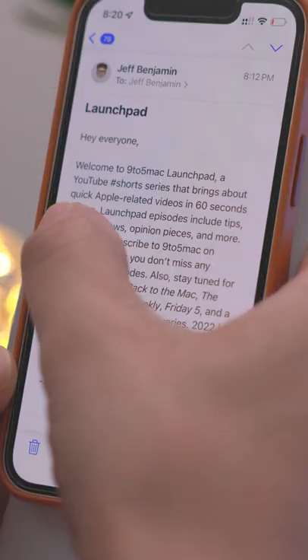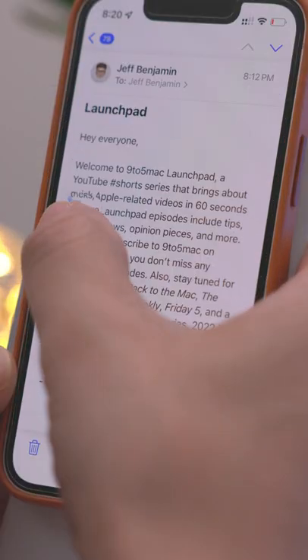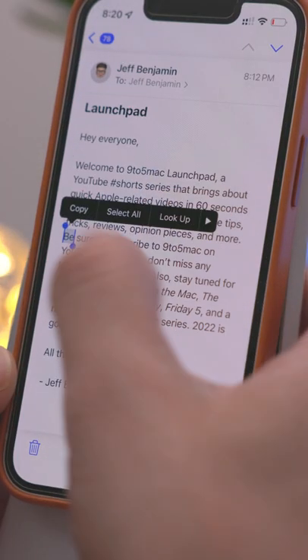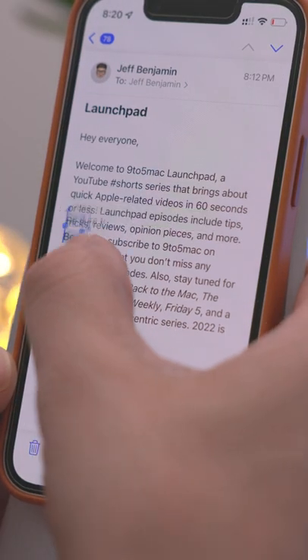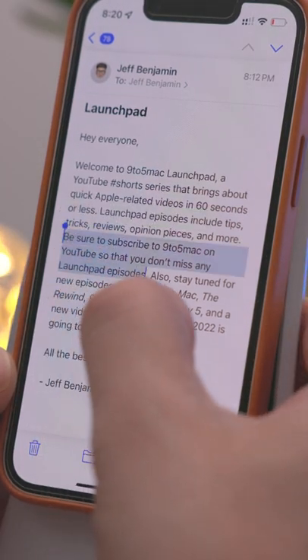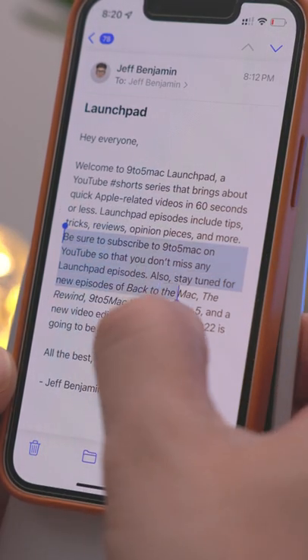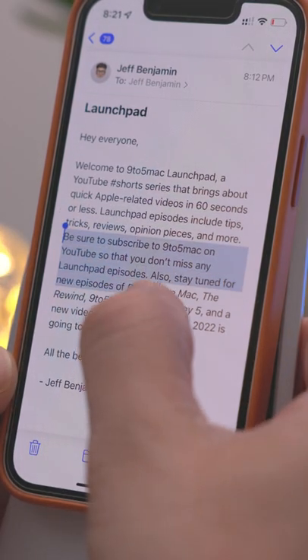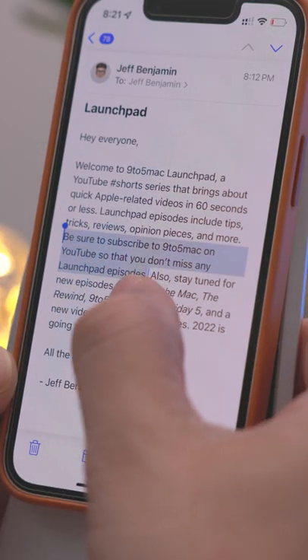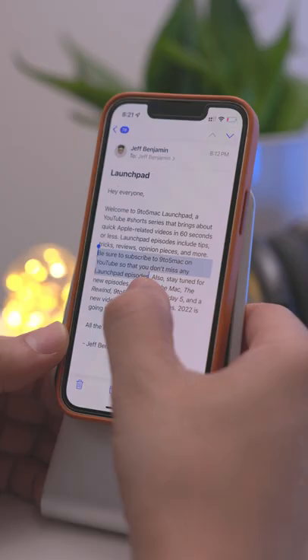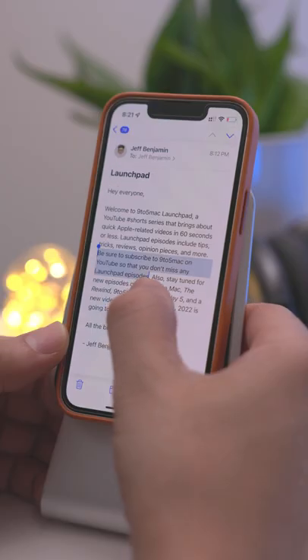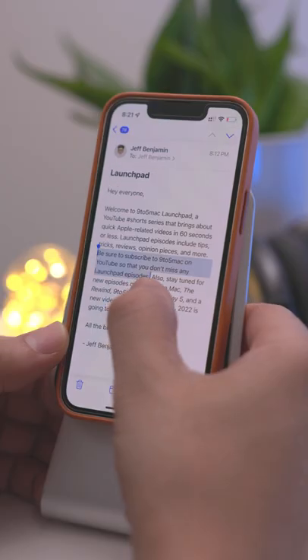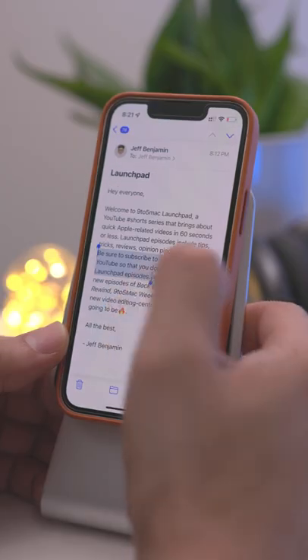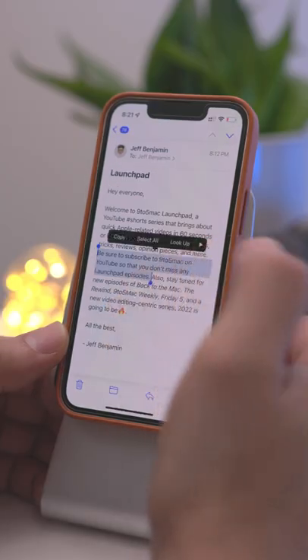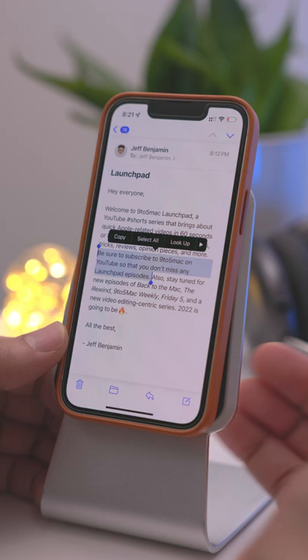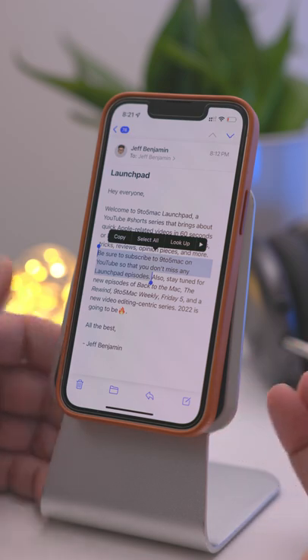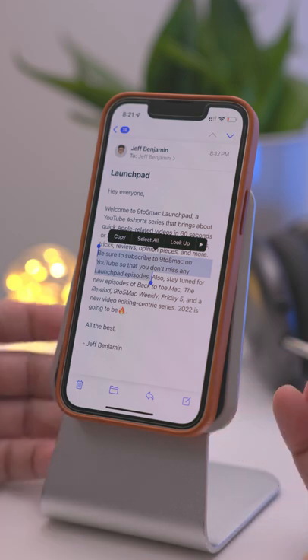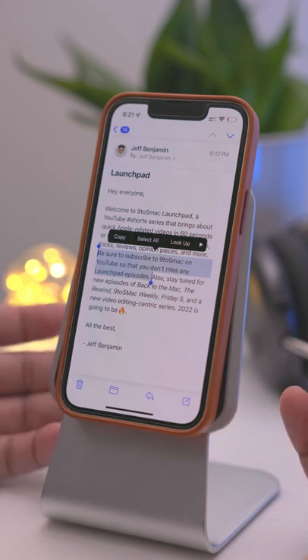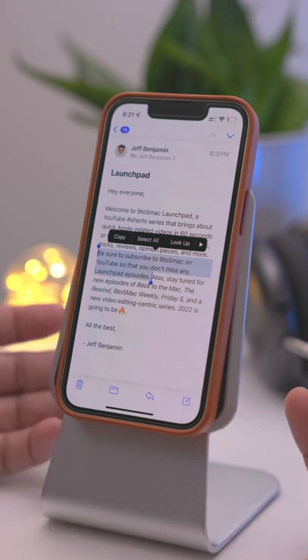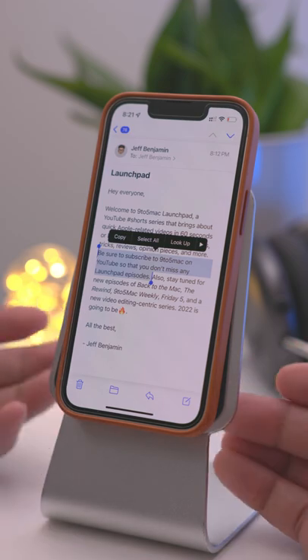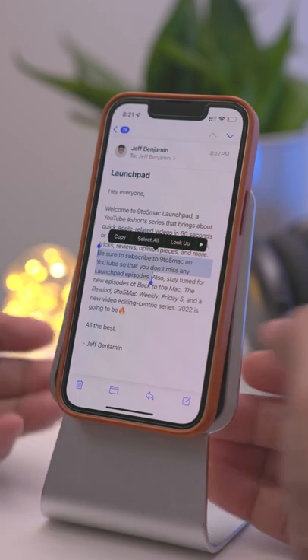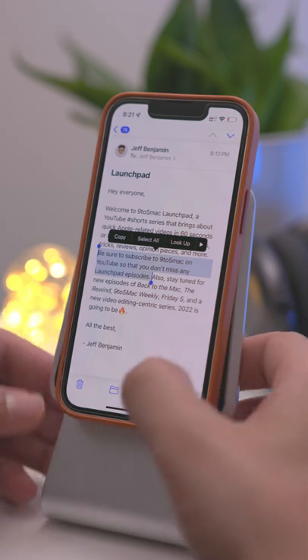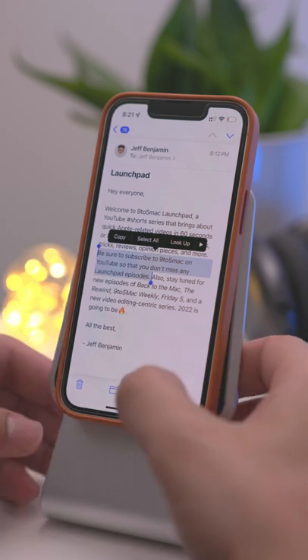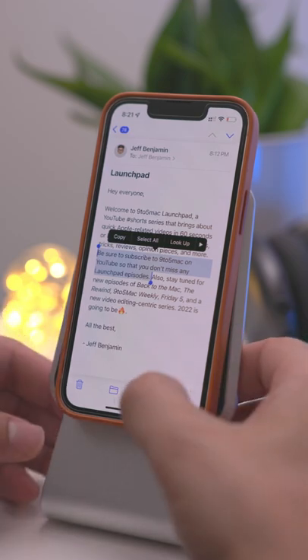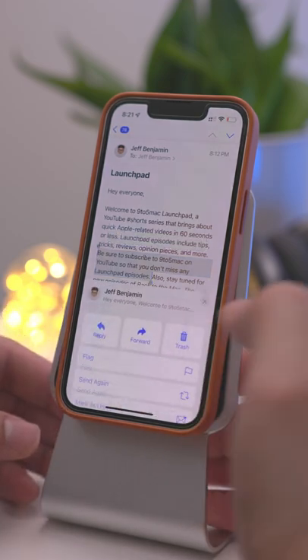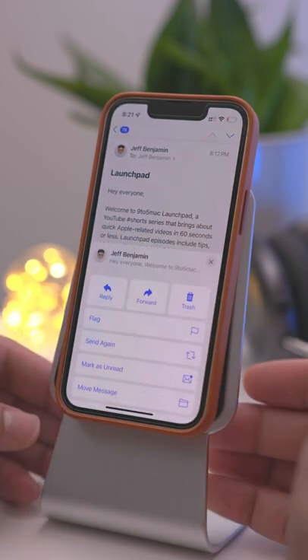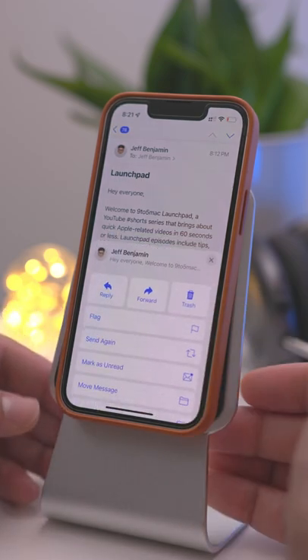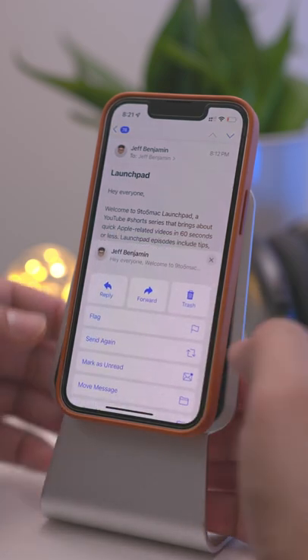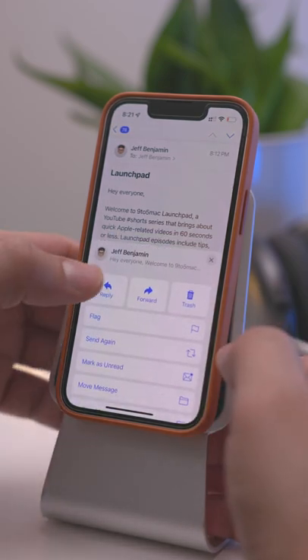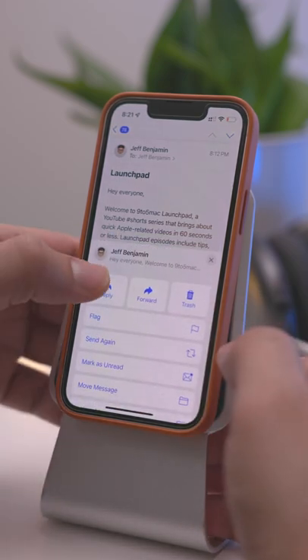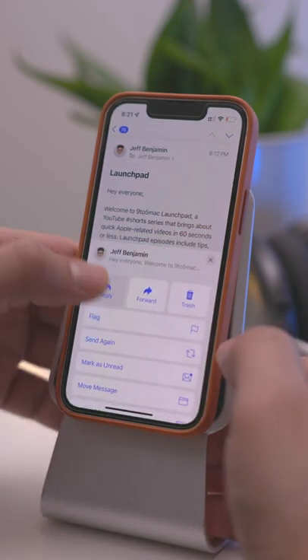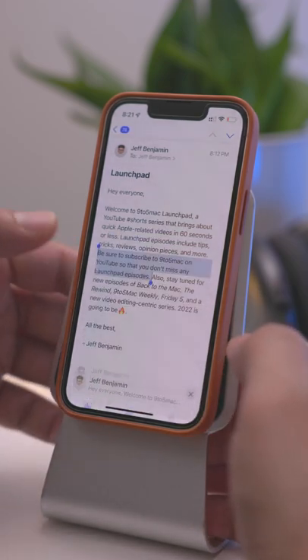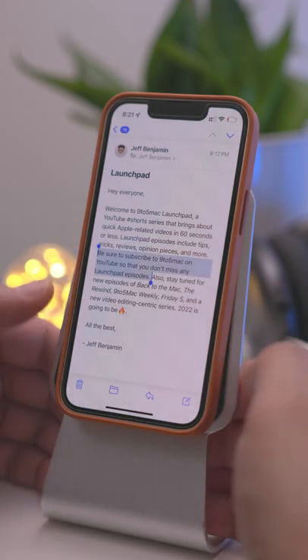All you do is highlight the portion that you want to reply to and then press the reply button, like this.